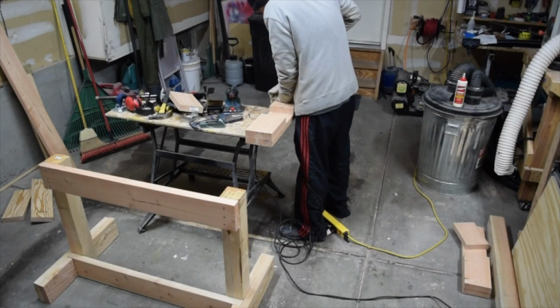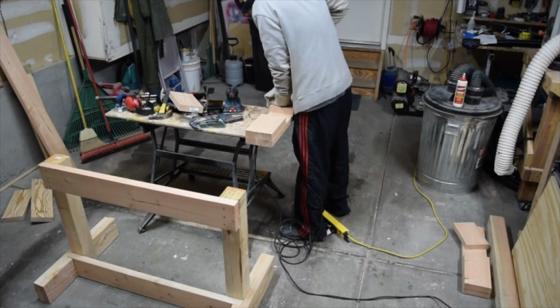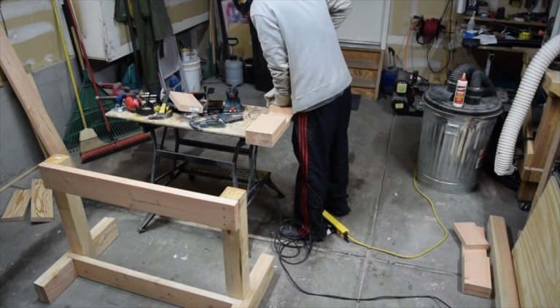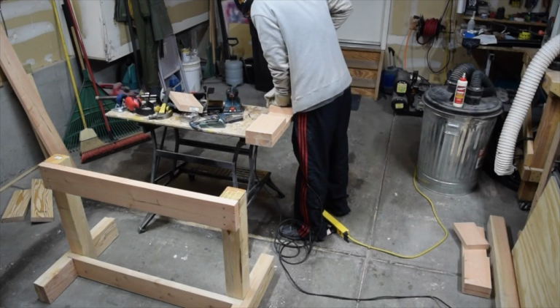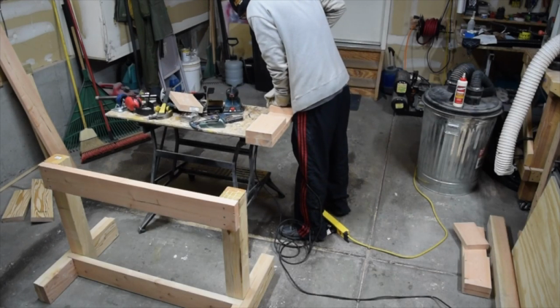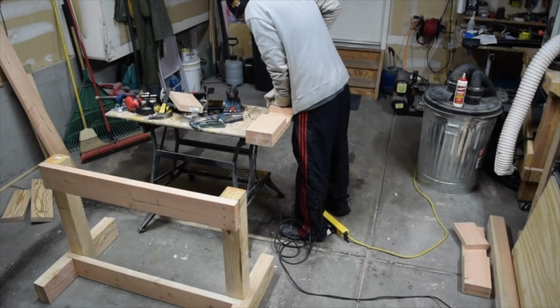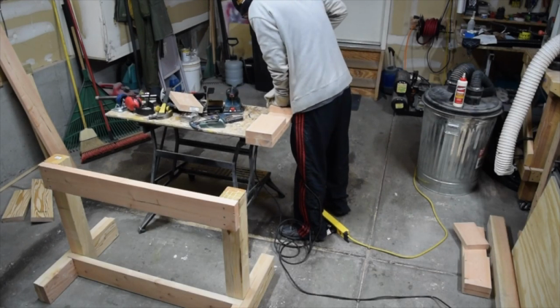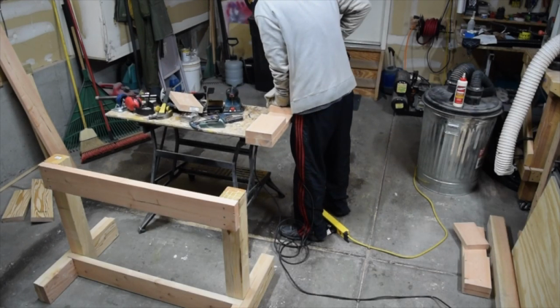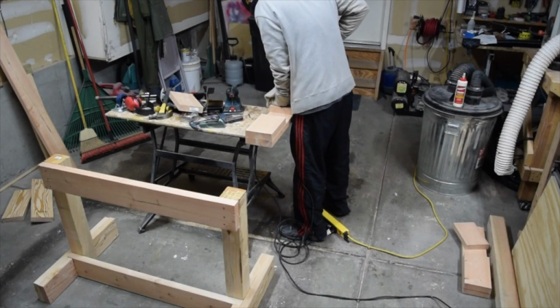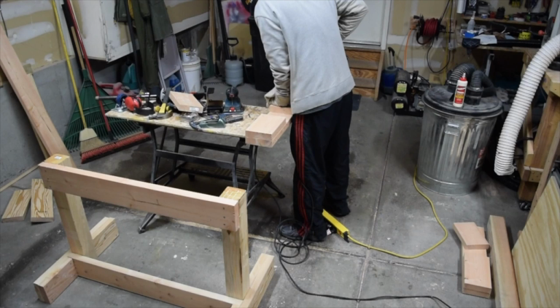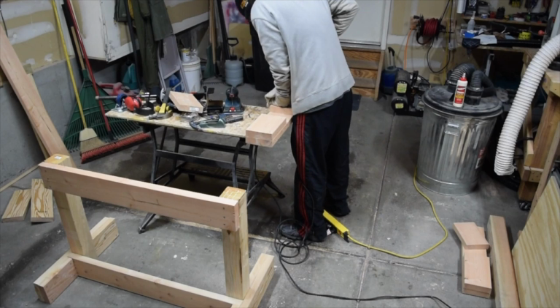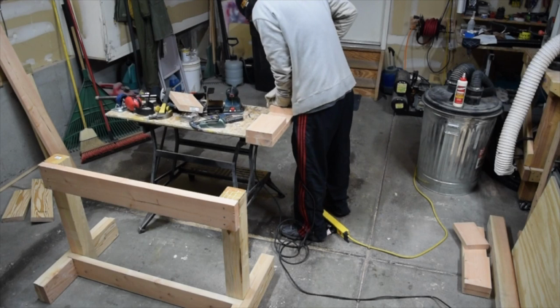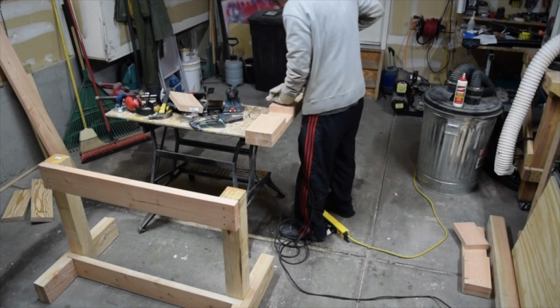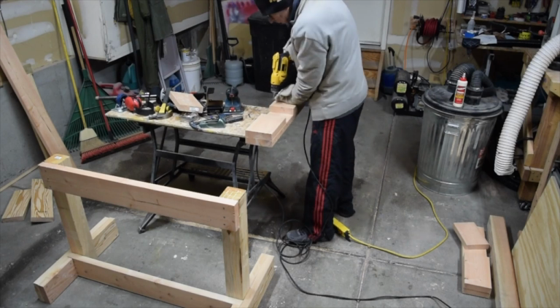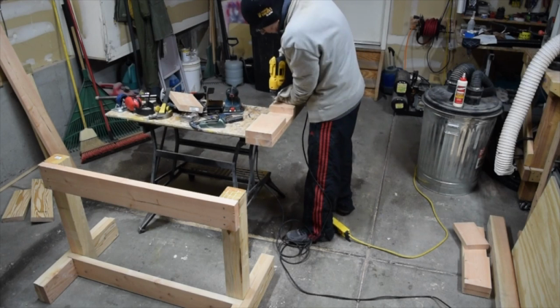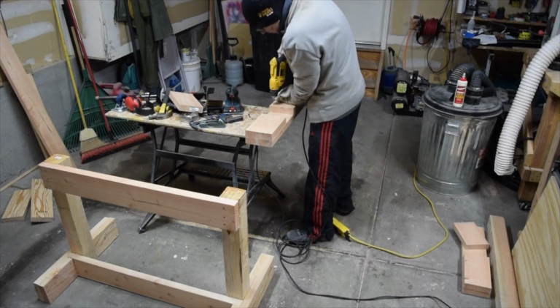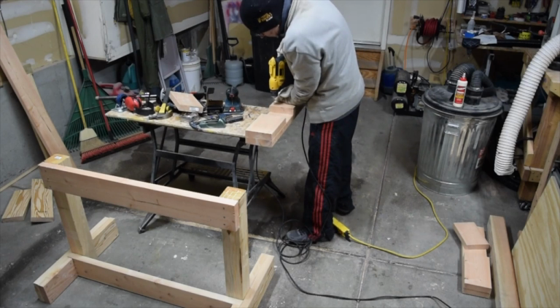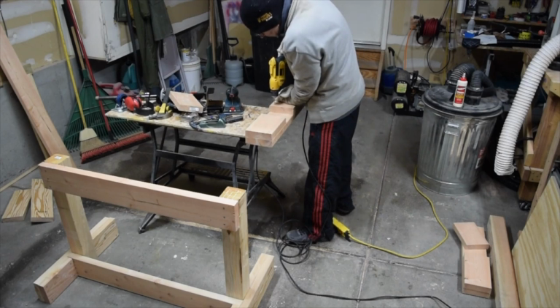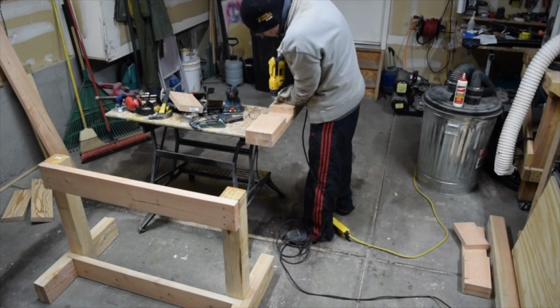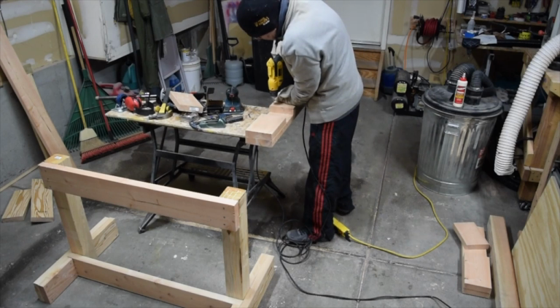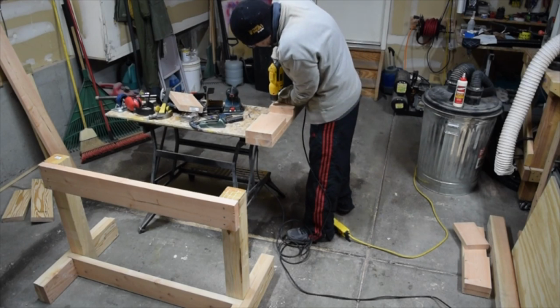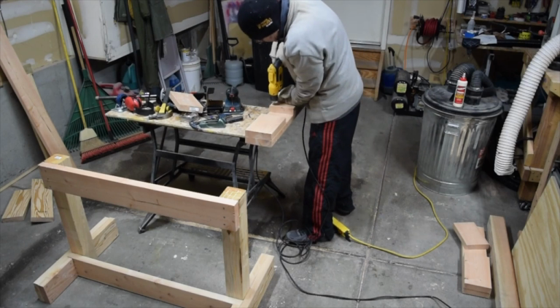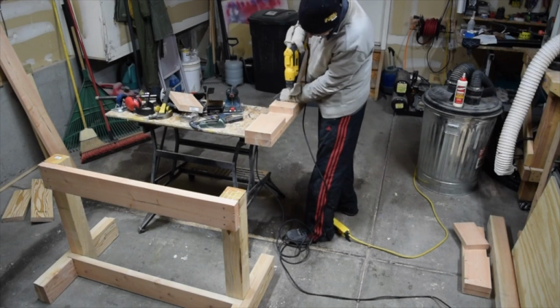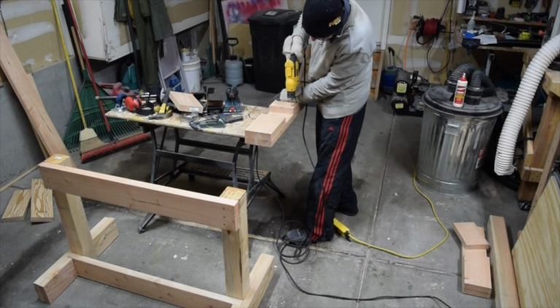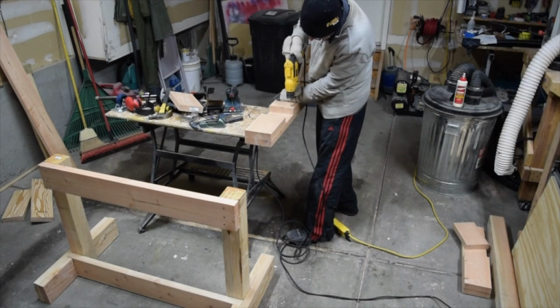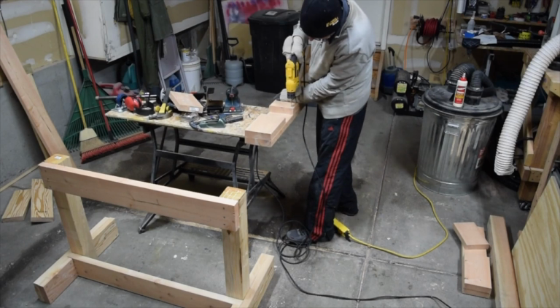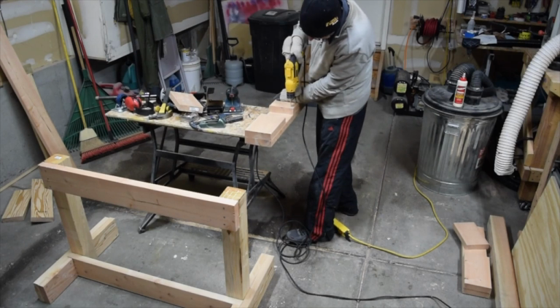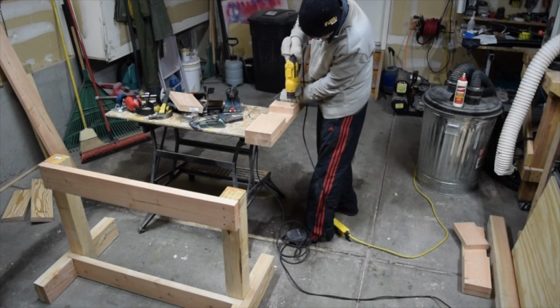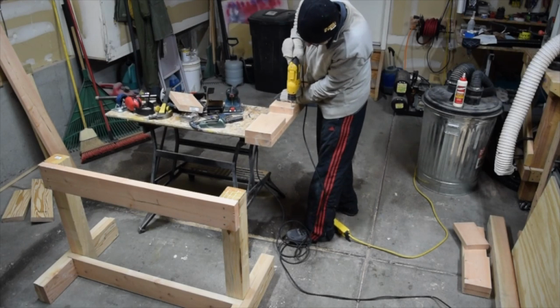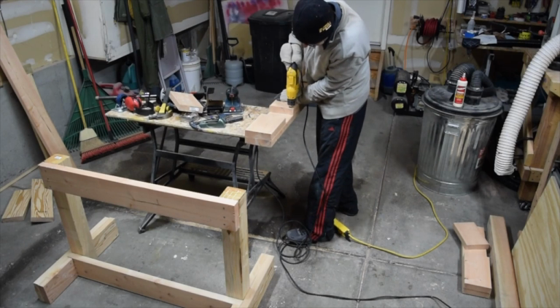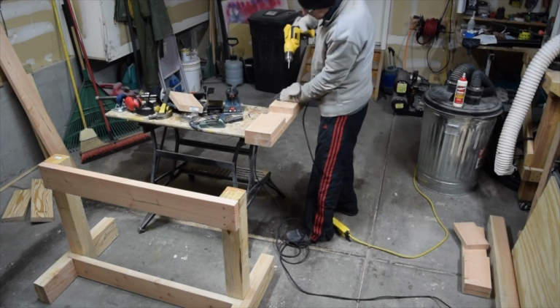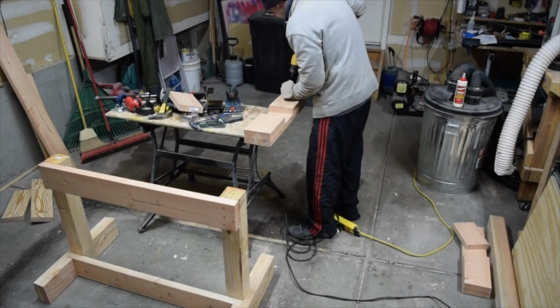And as I mentioned before, the feet and the tabletop supports are all identical, so assembly is exactly the same.